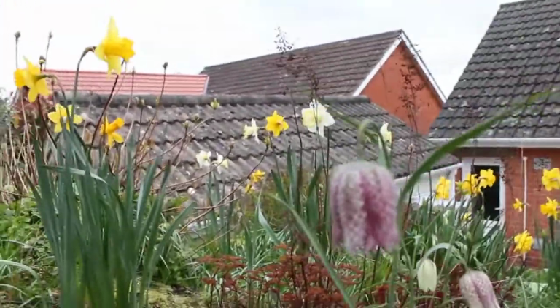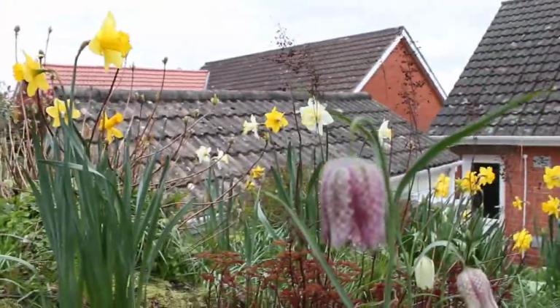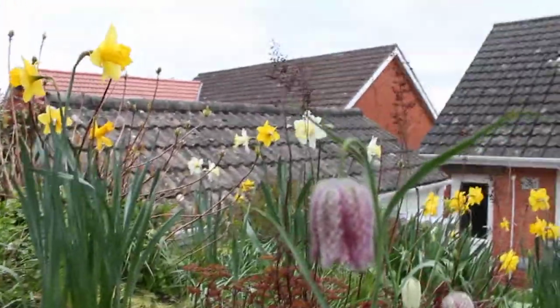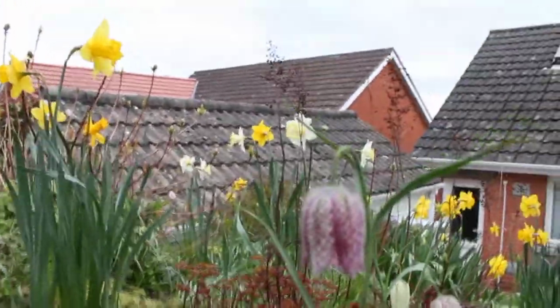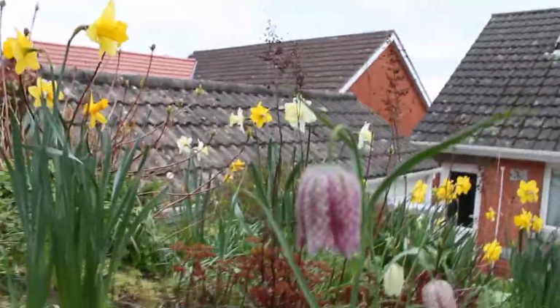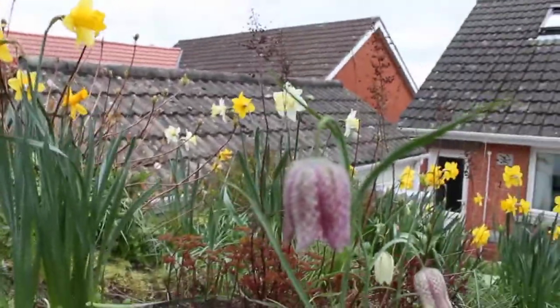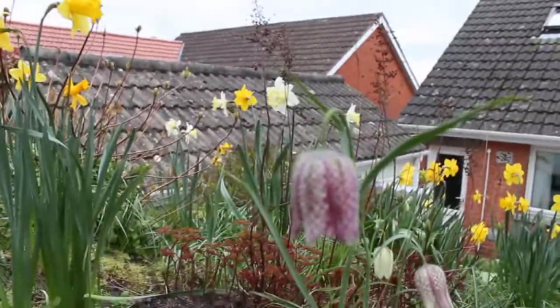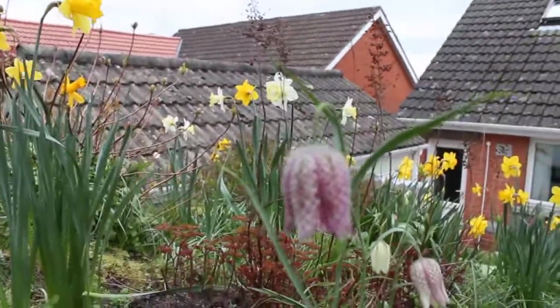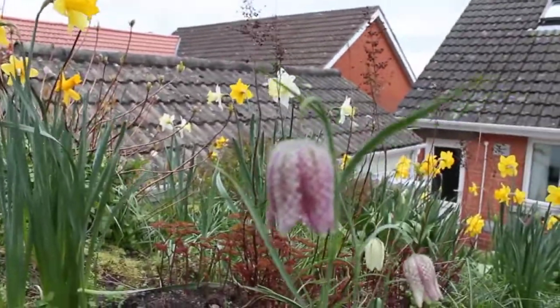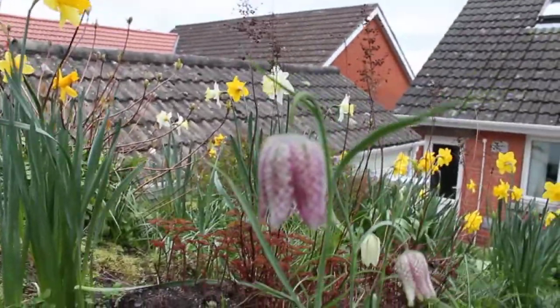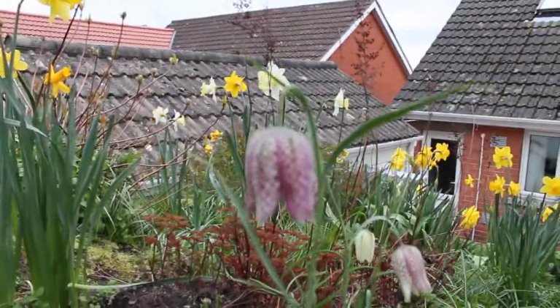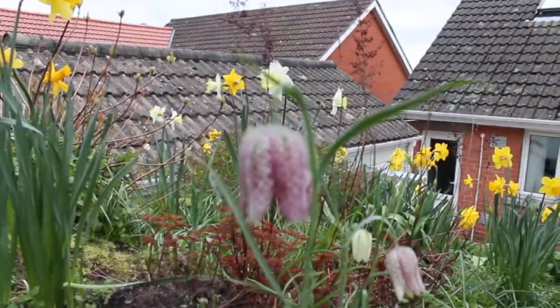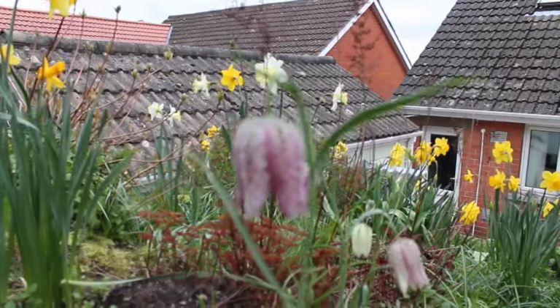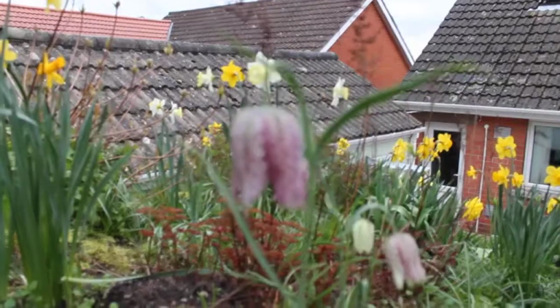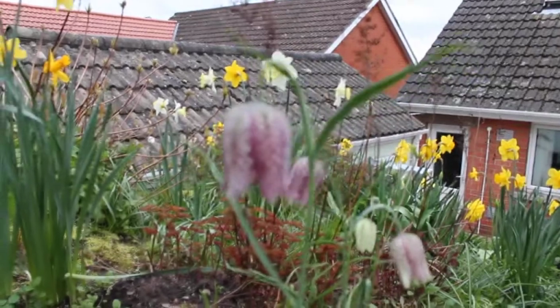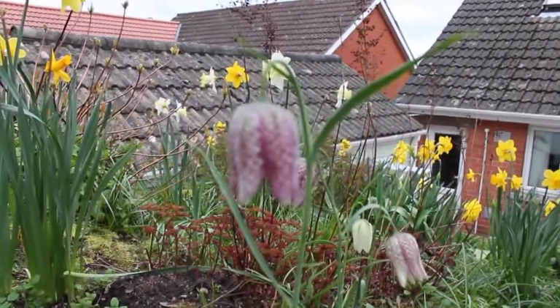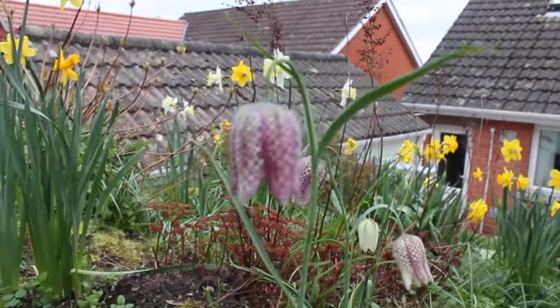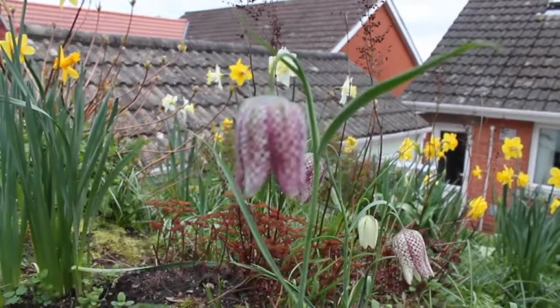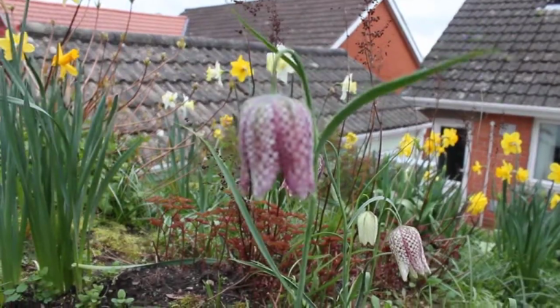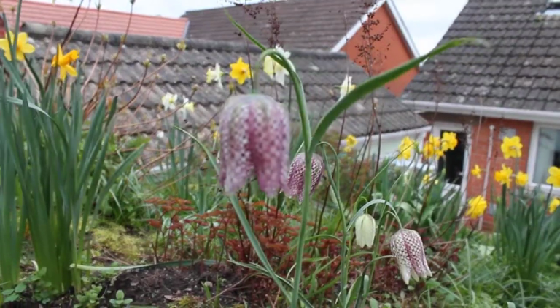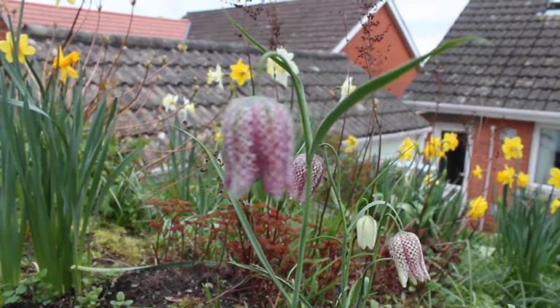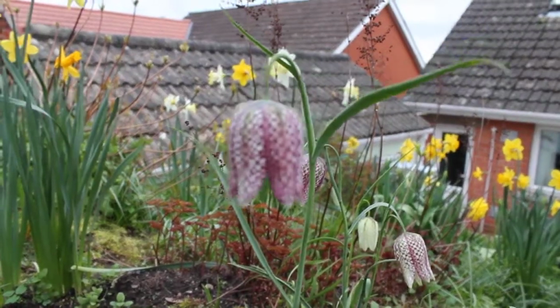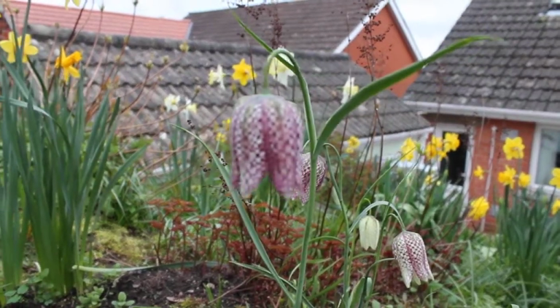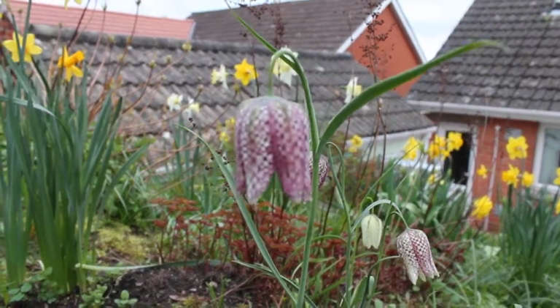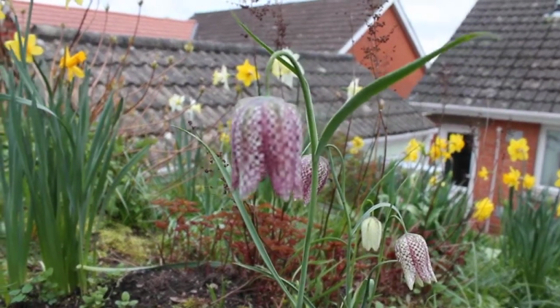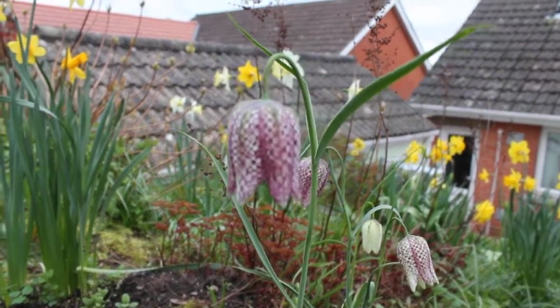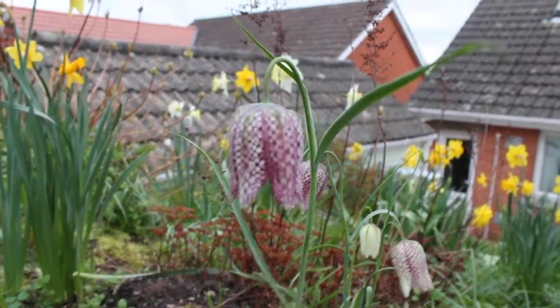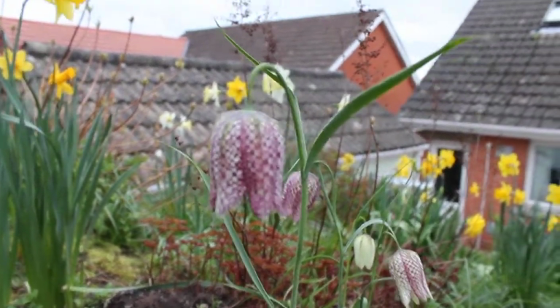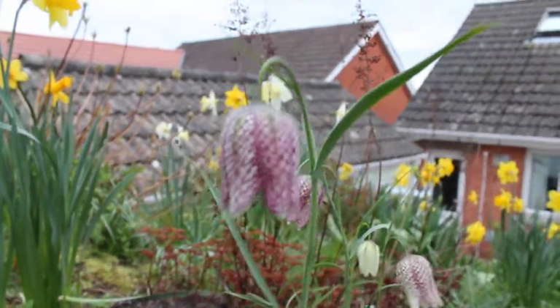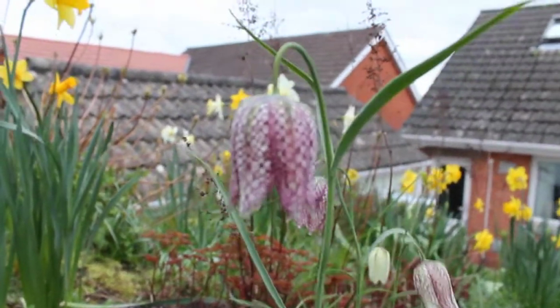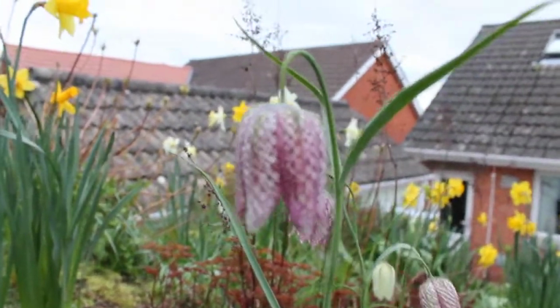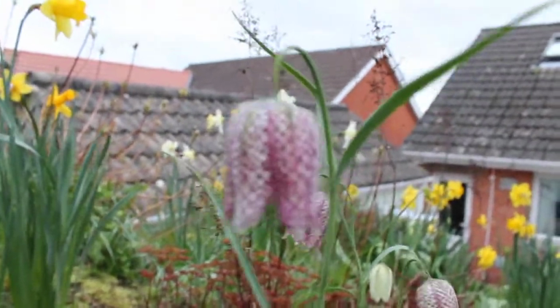Now you can see my daffodils in all their glory. Looking good.